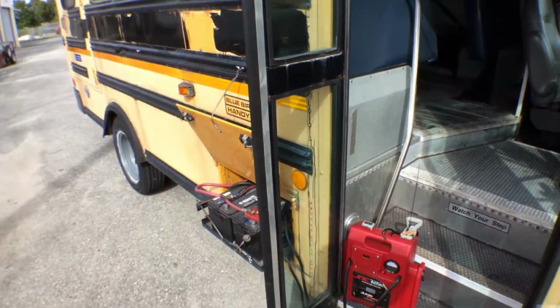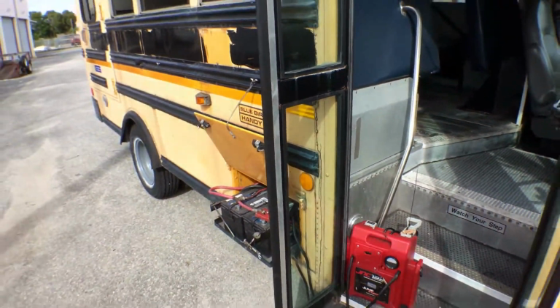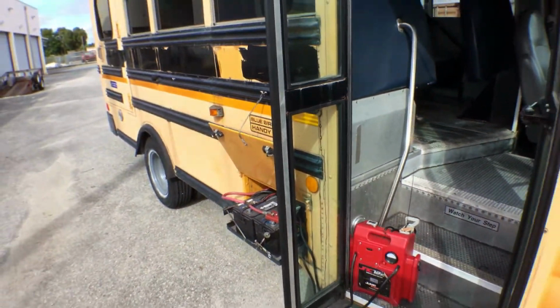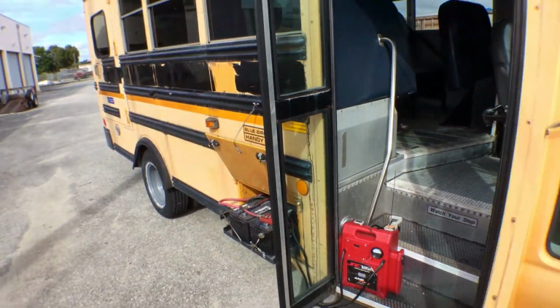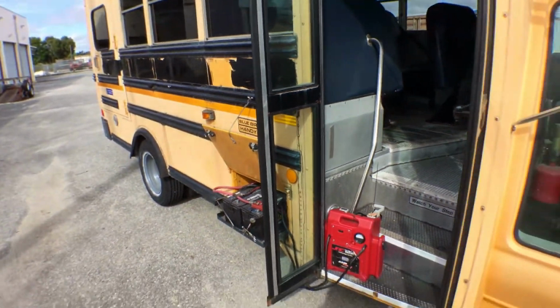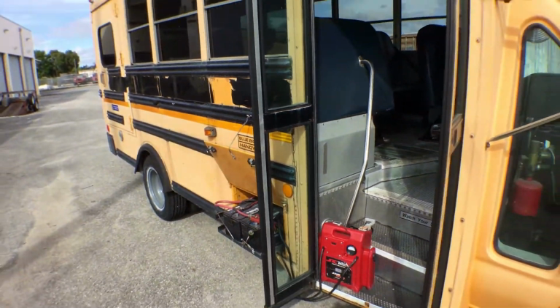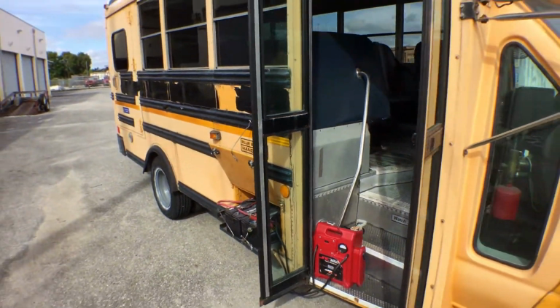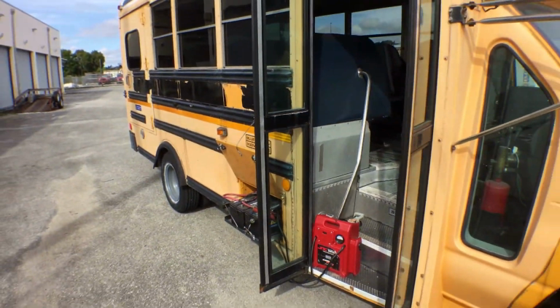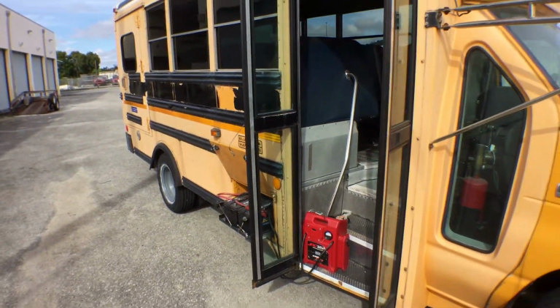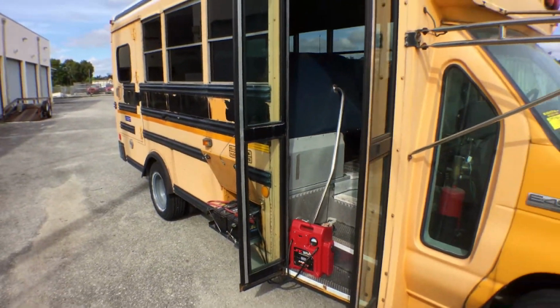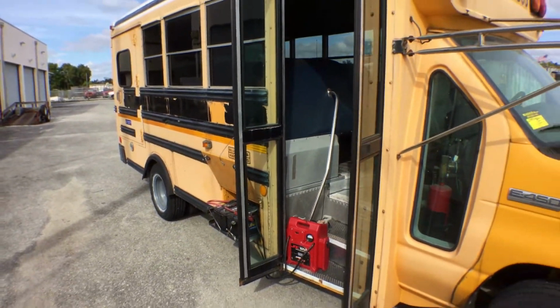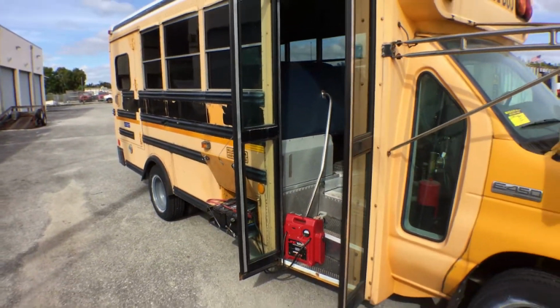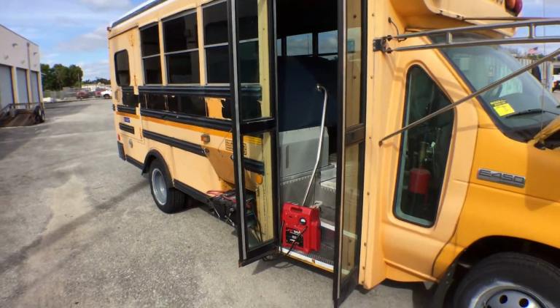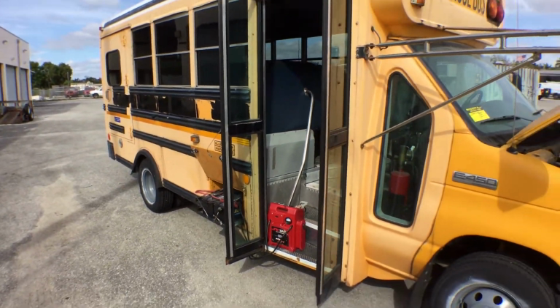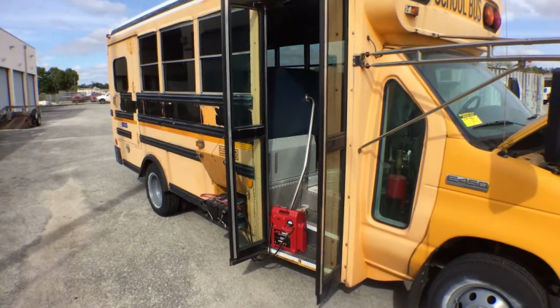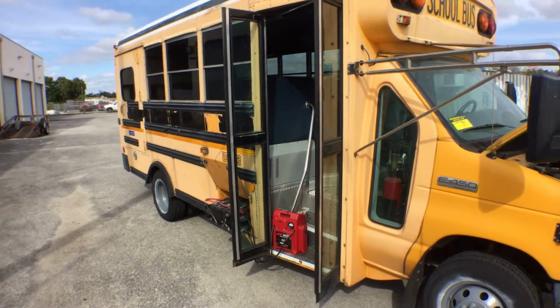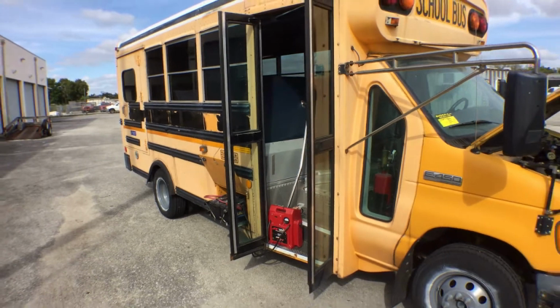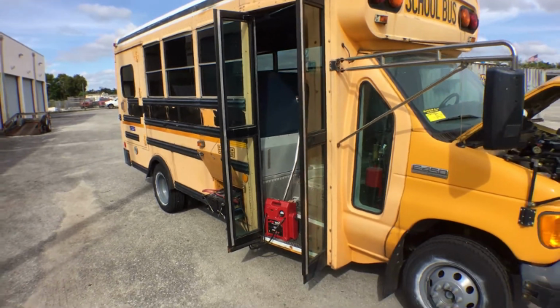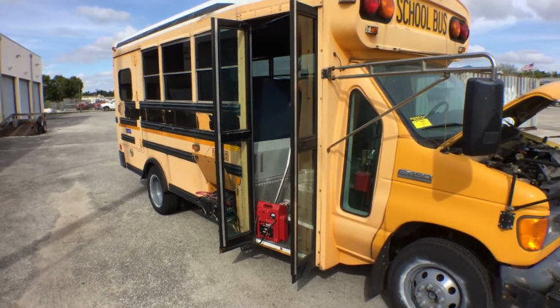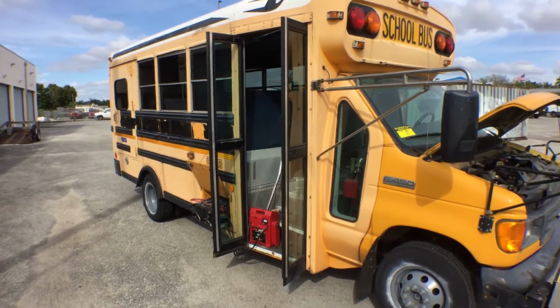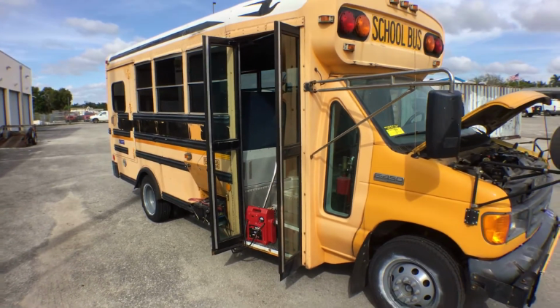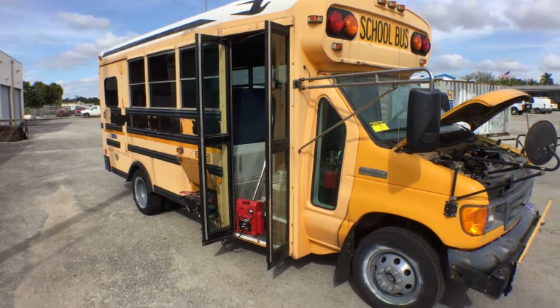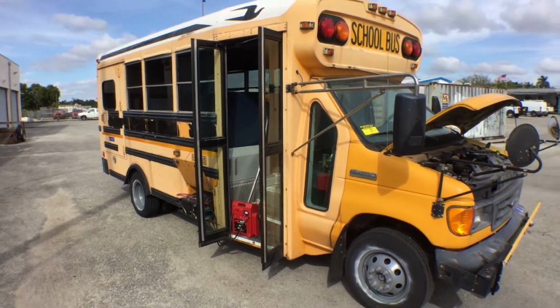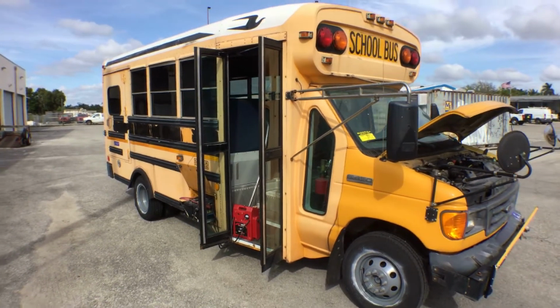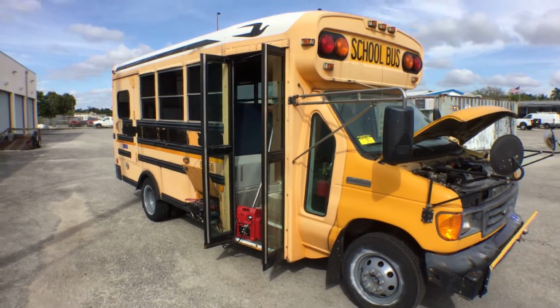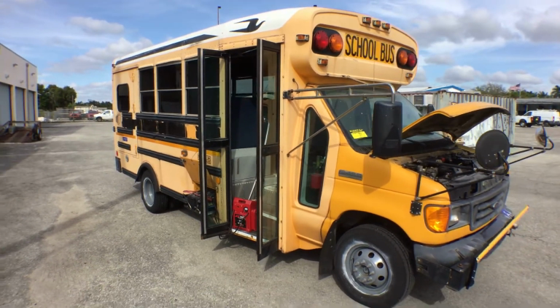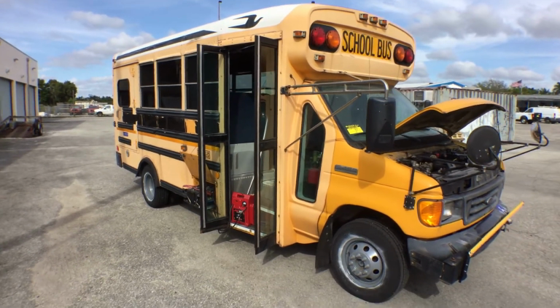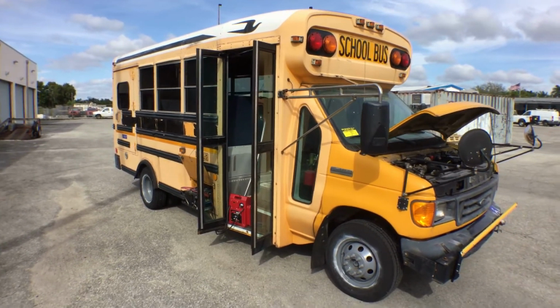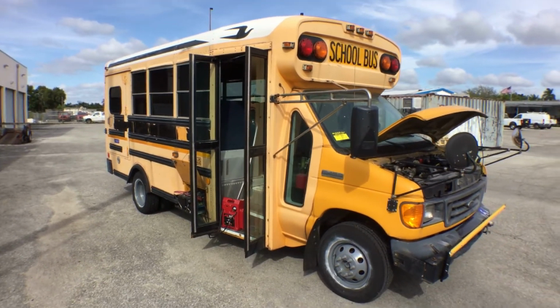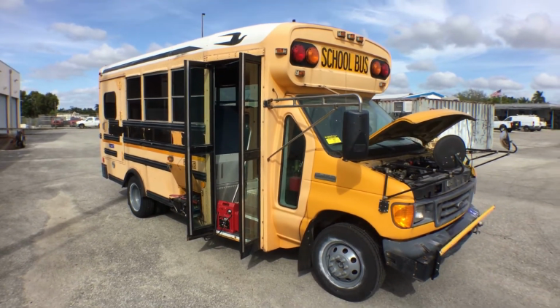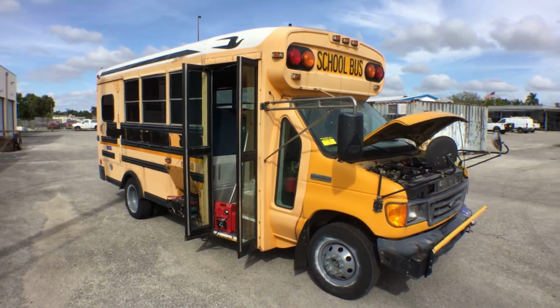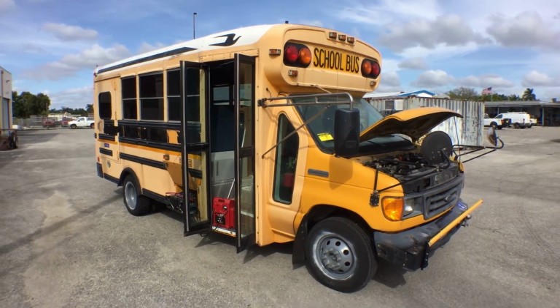Remember, the batteries are dead on this one. Keep that in mind.